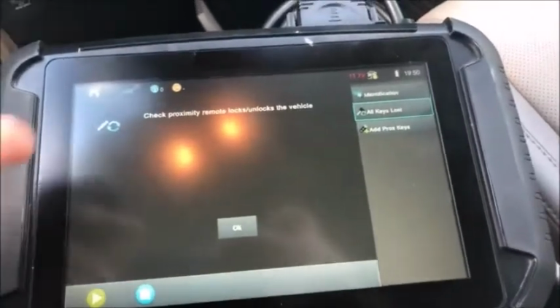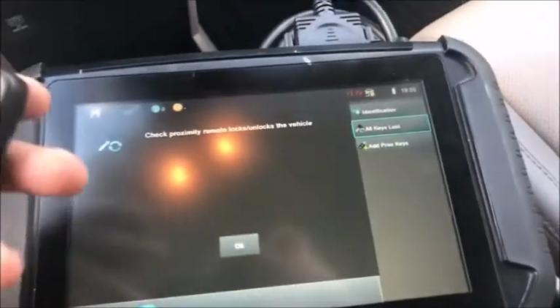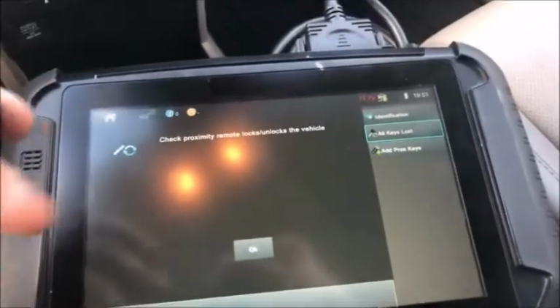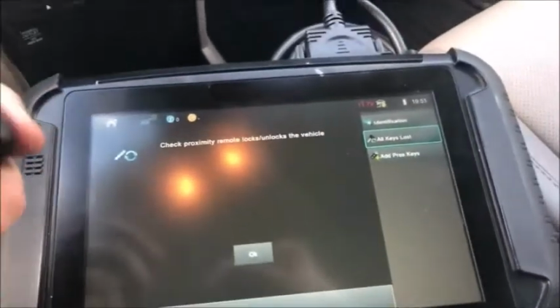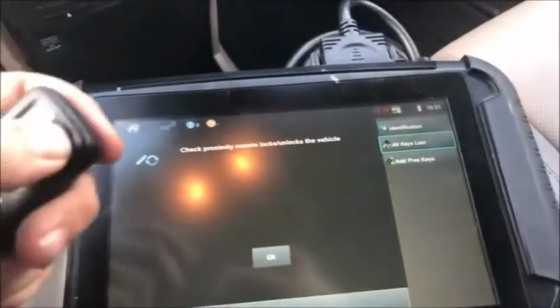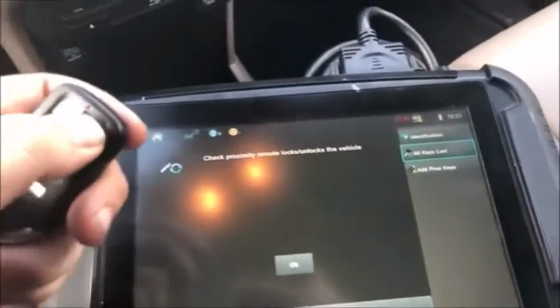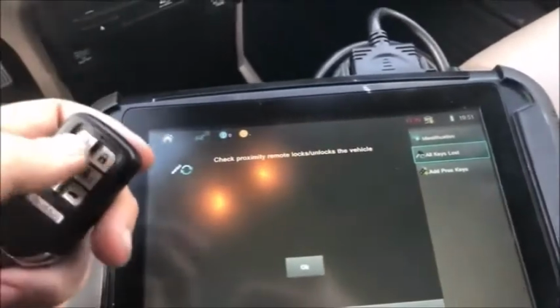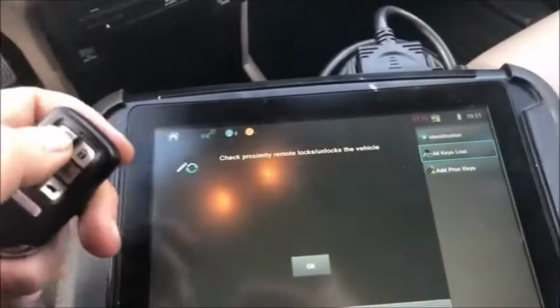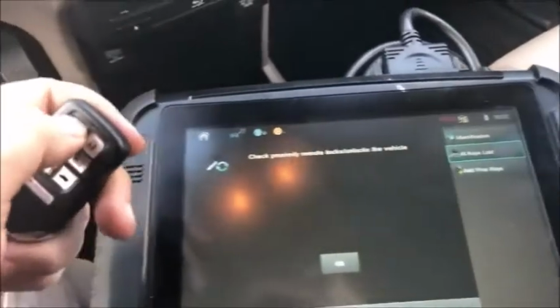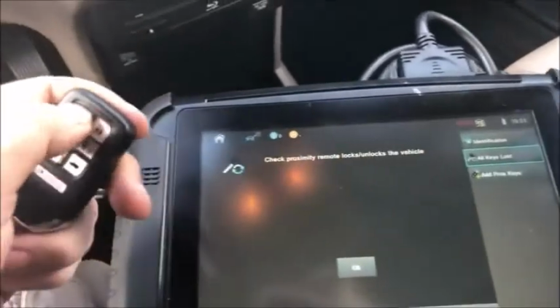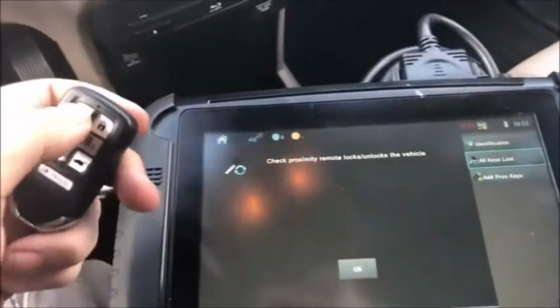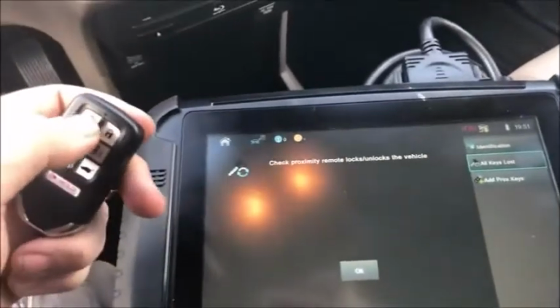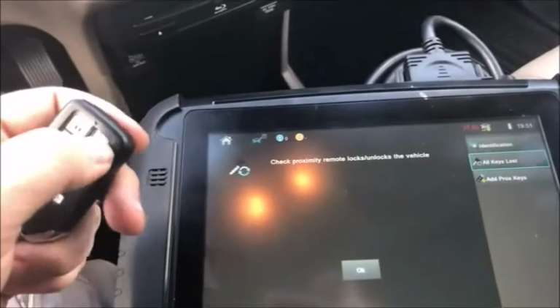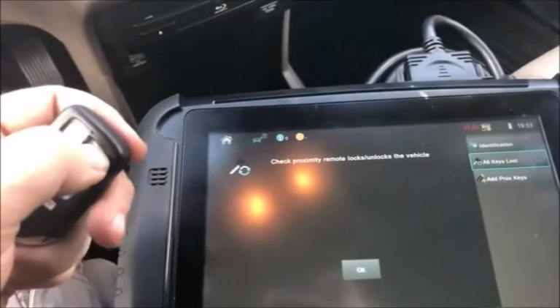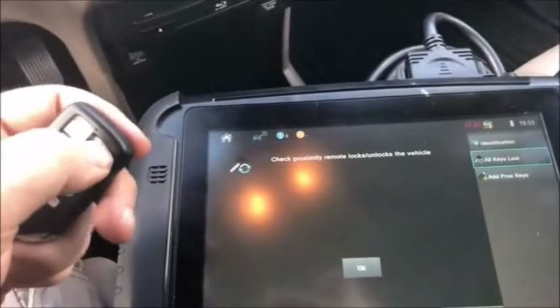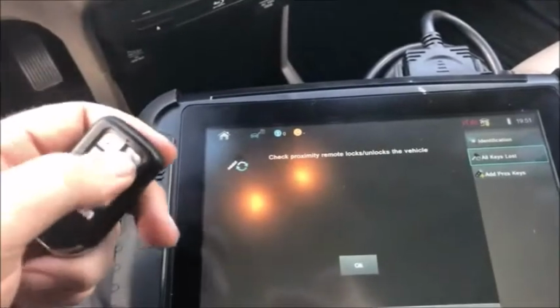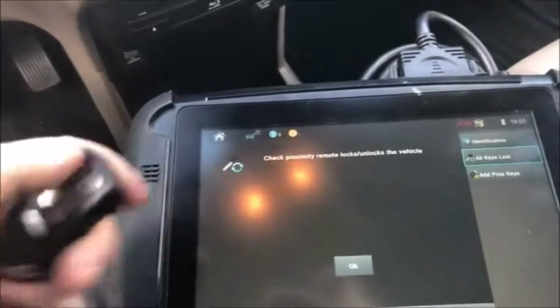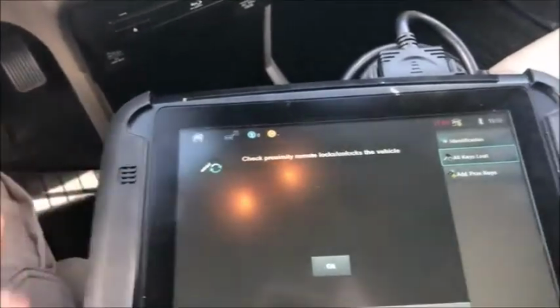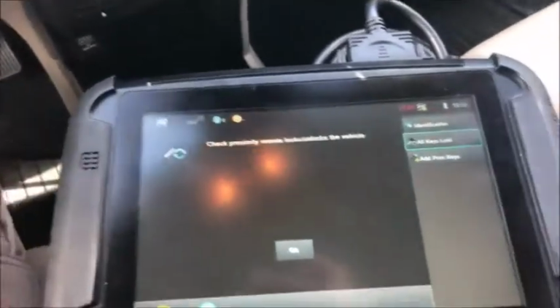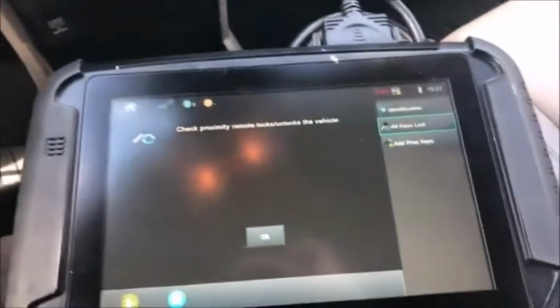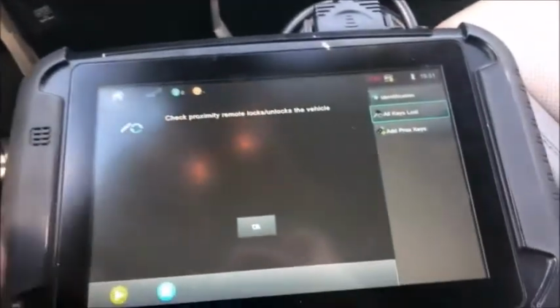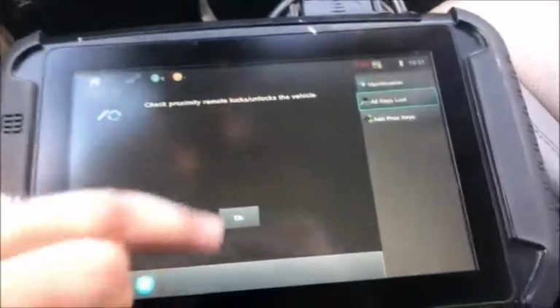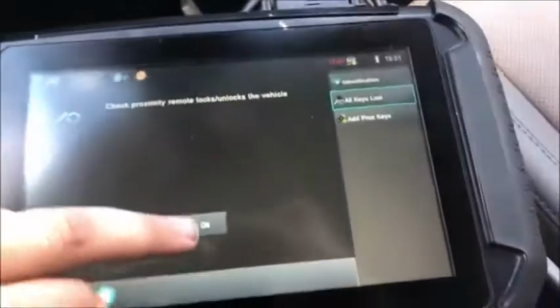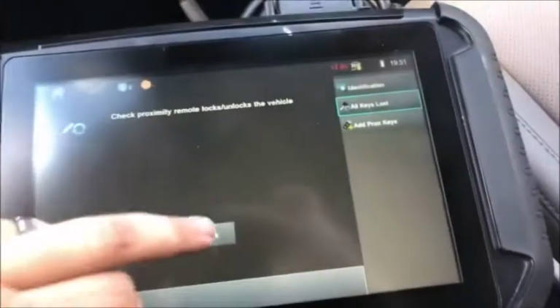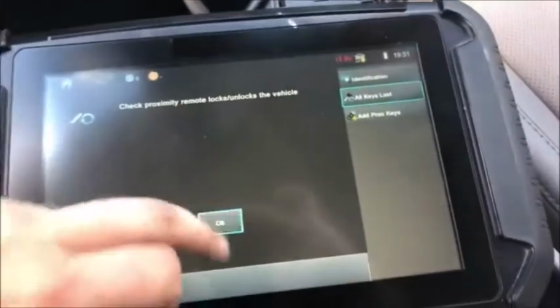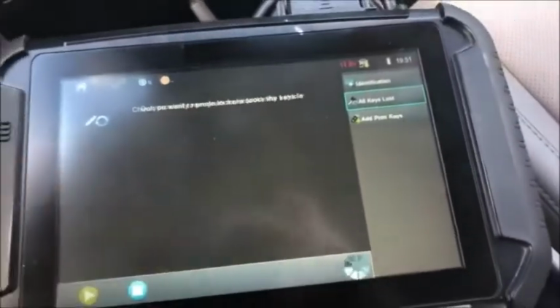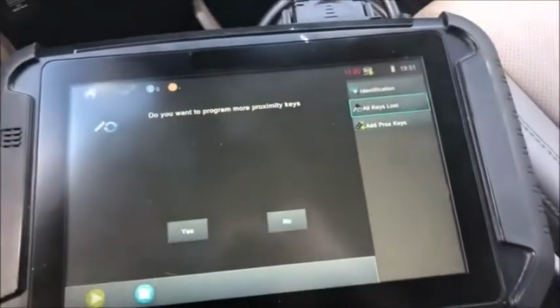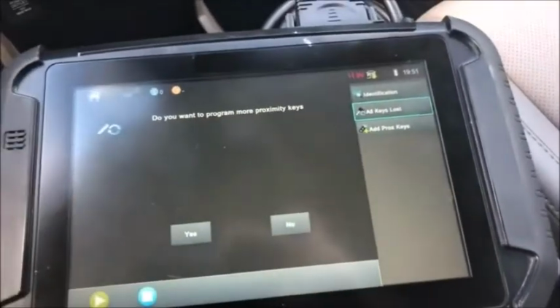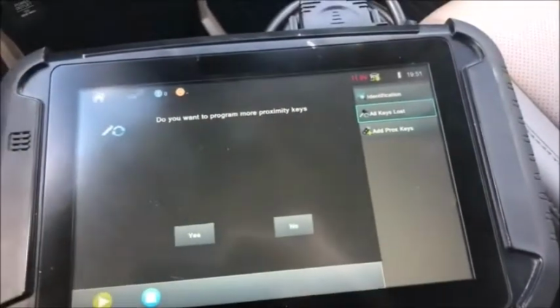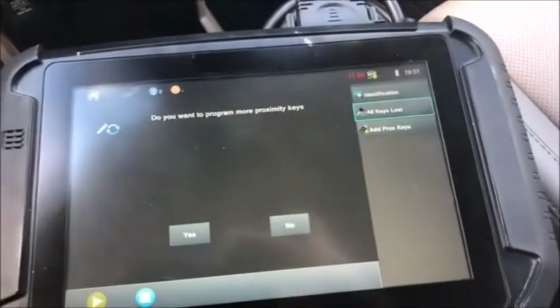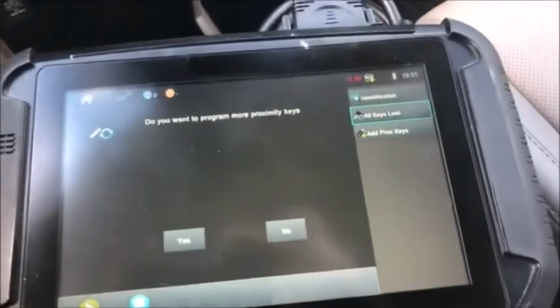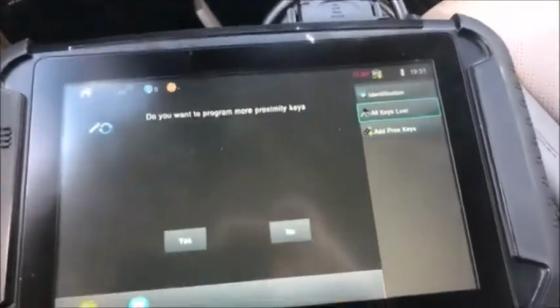Check that it locks and unlocks the car — and it does. Yes!